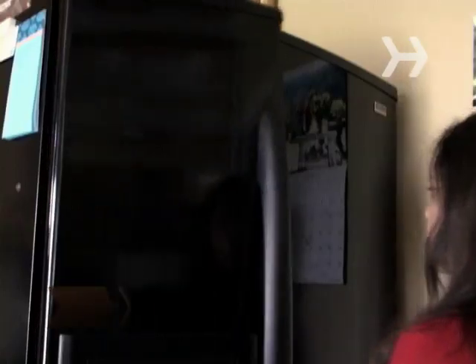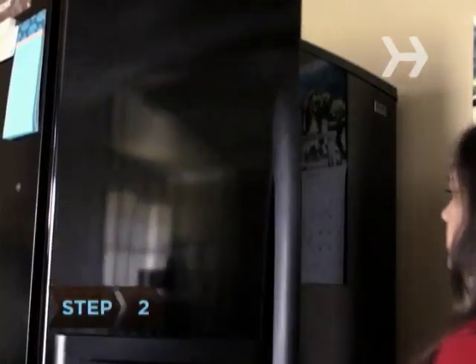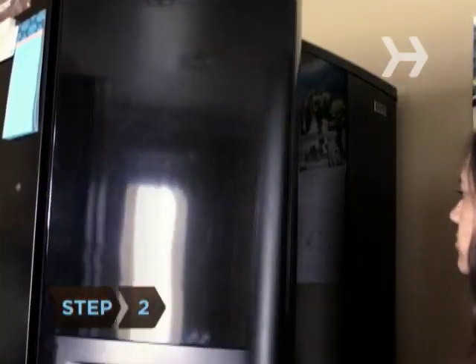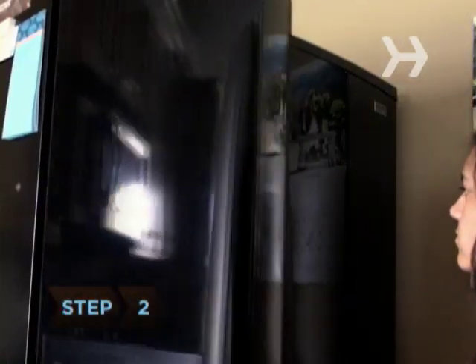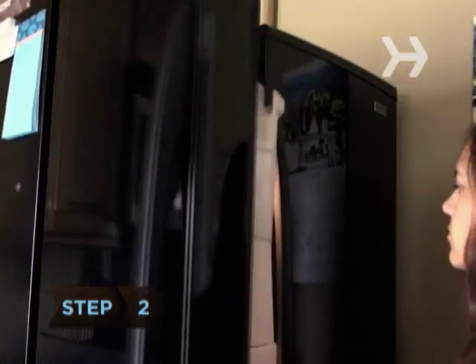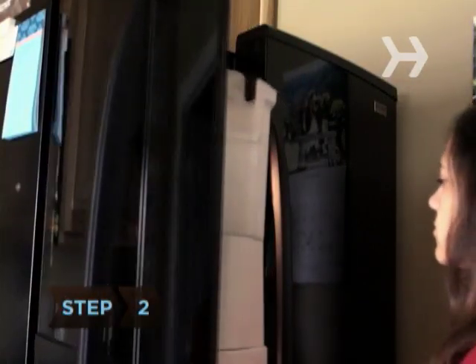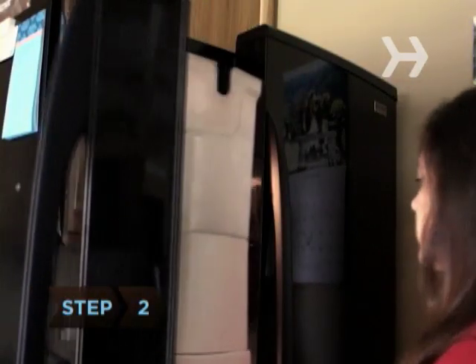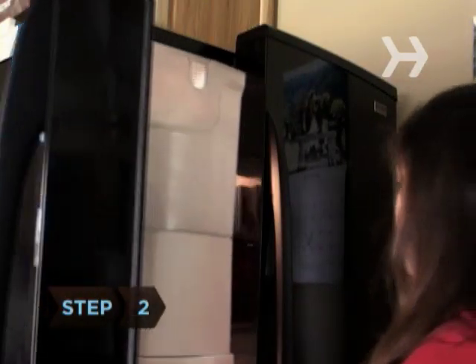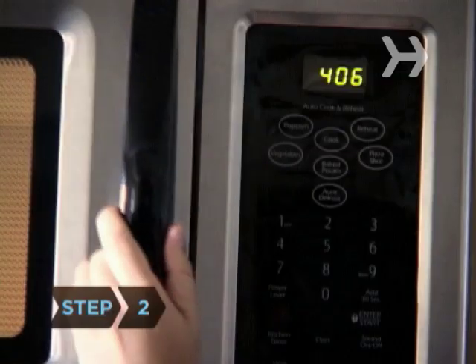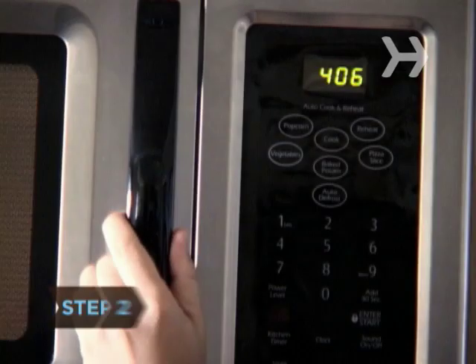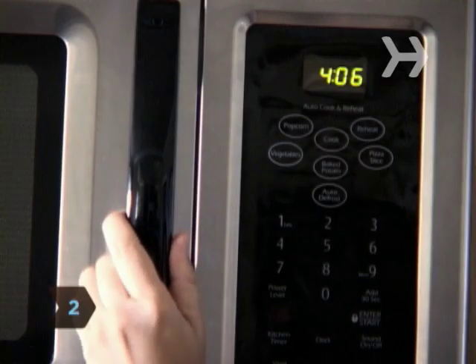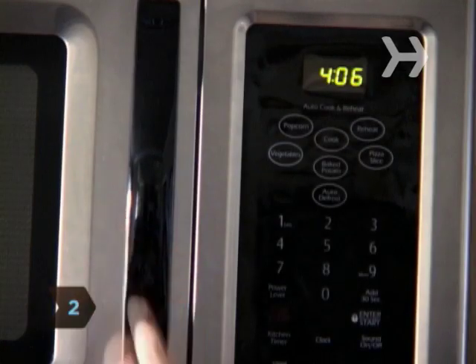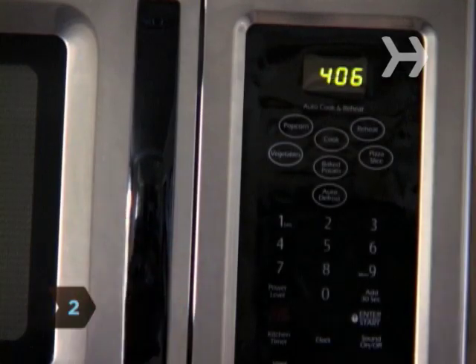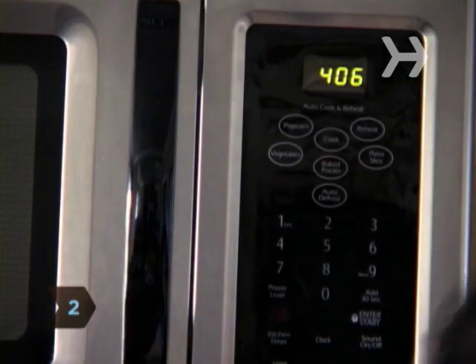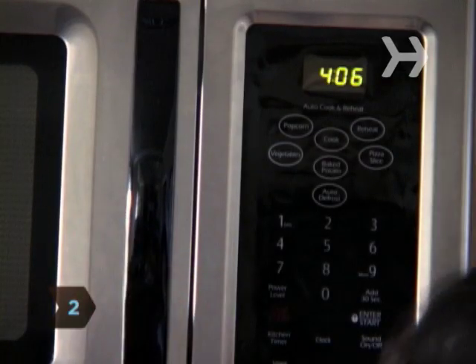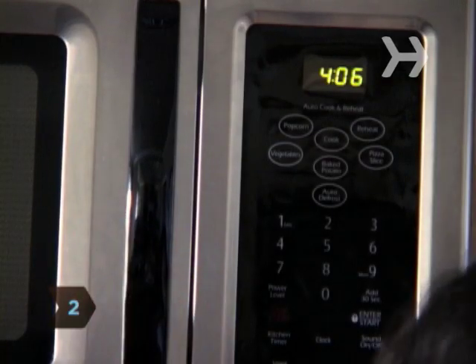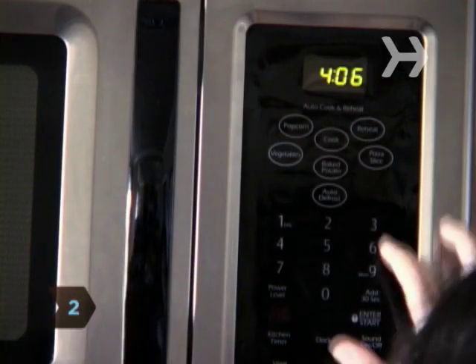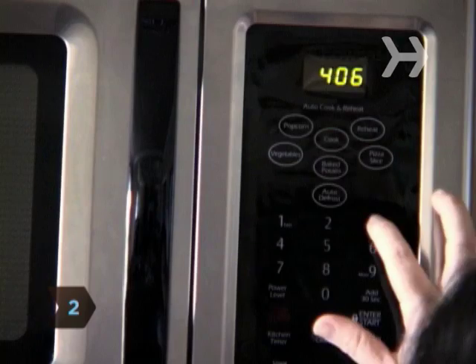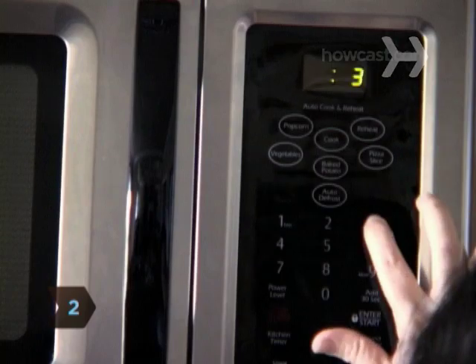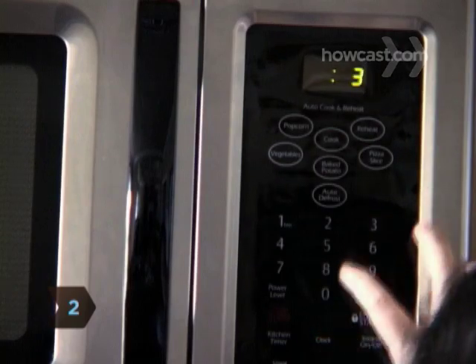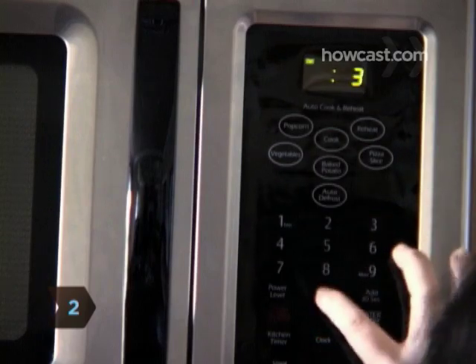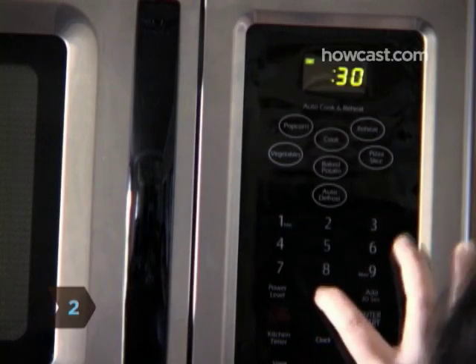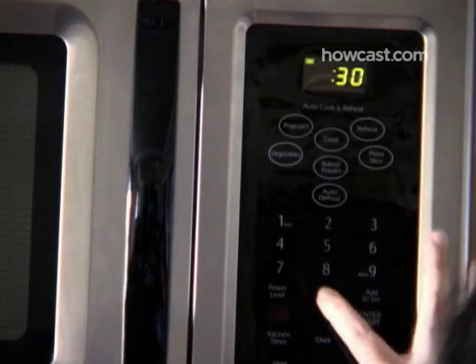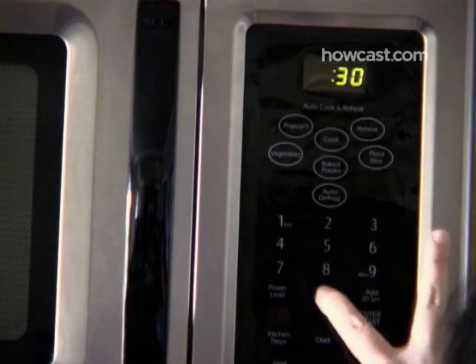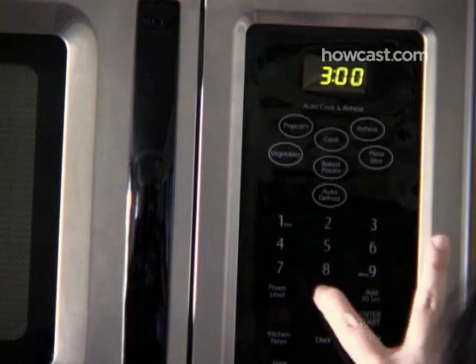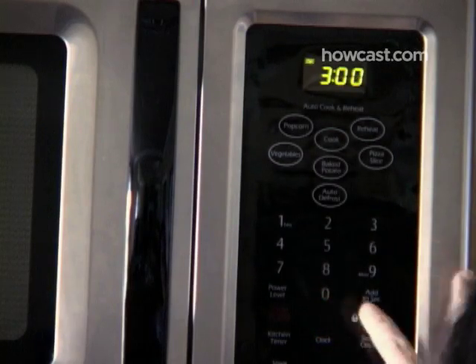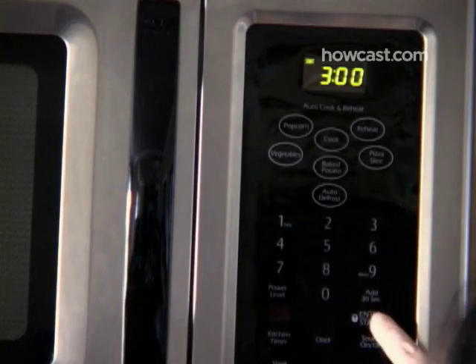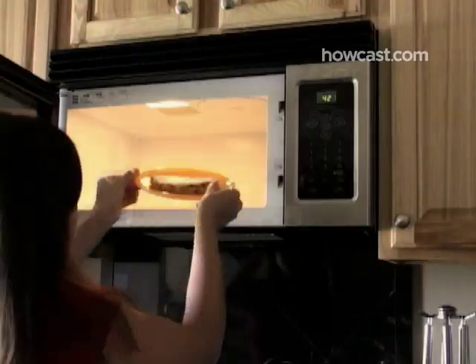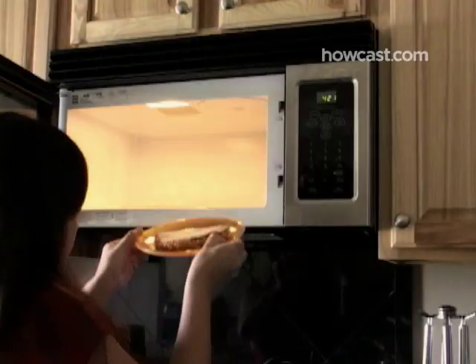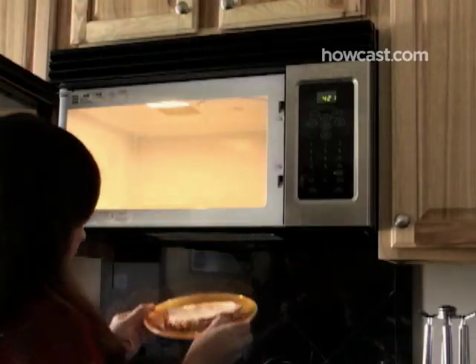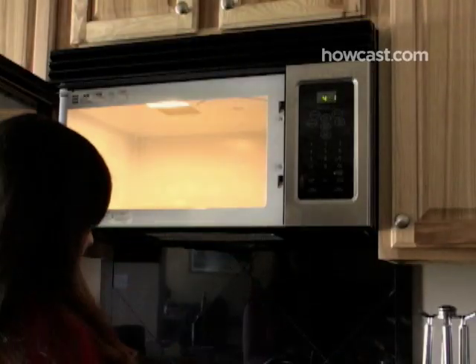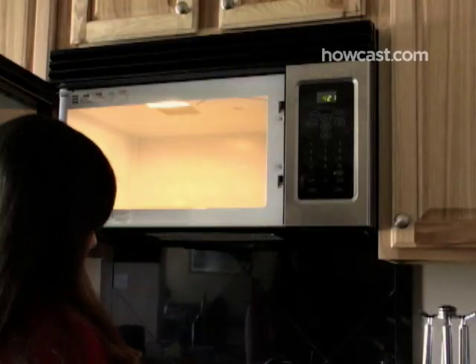Step 2. Use the microwave only for defrosting, heating, and cooking food. Other uses may lead to a fire.